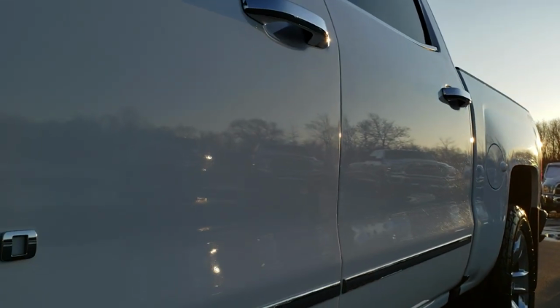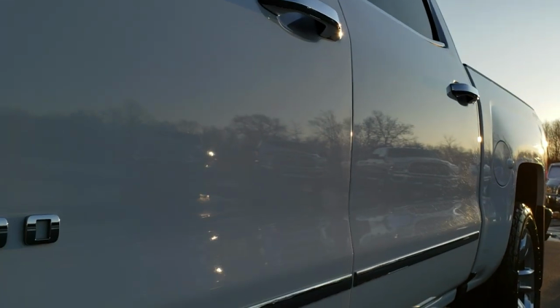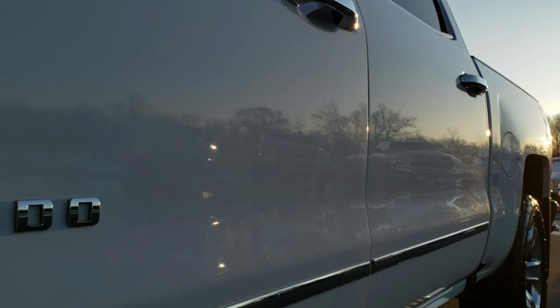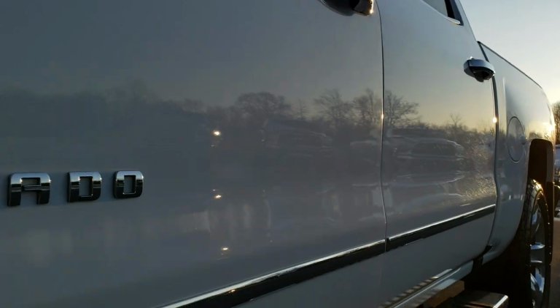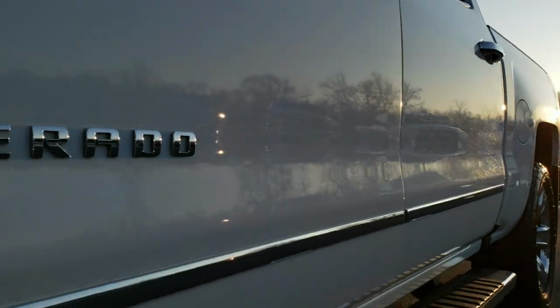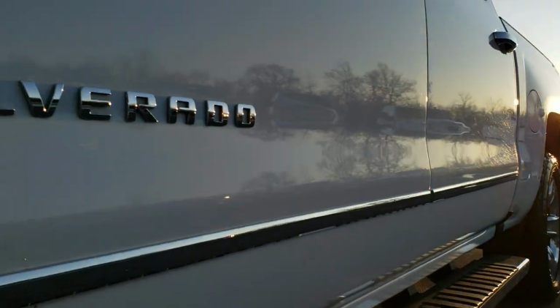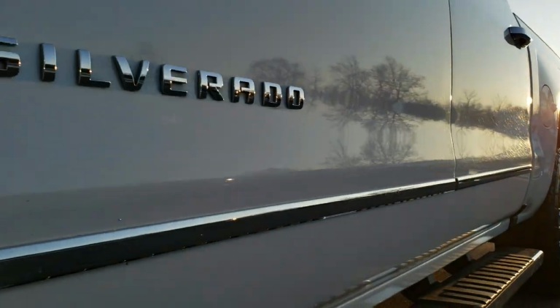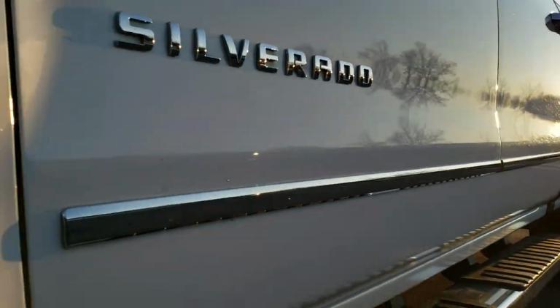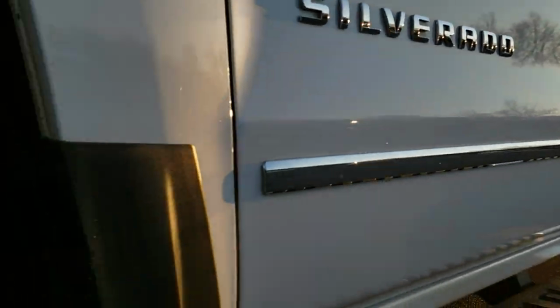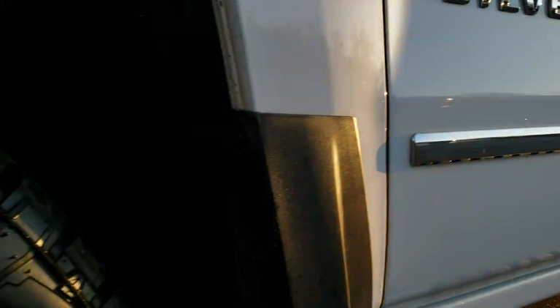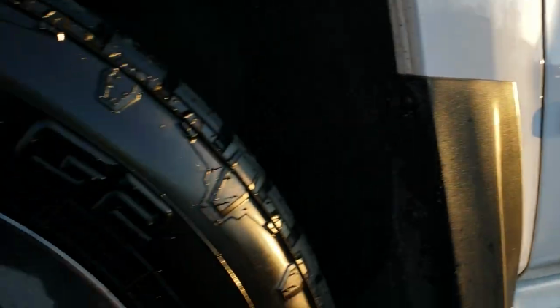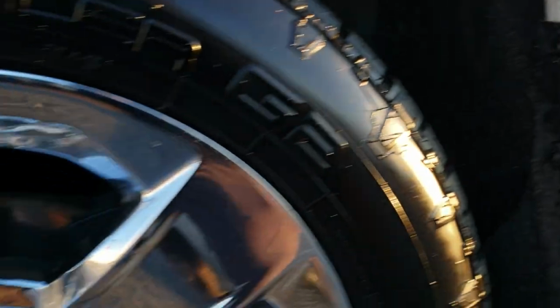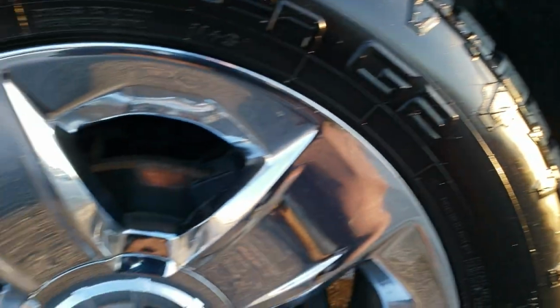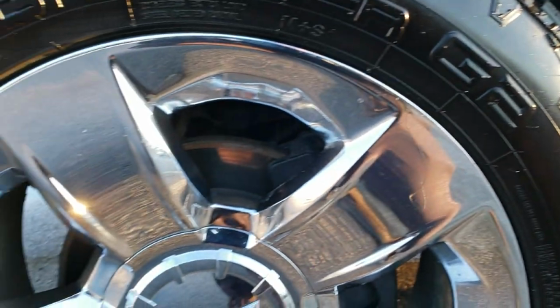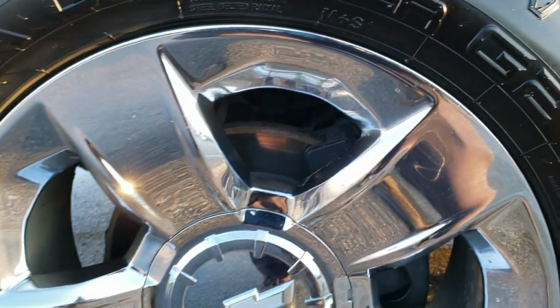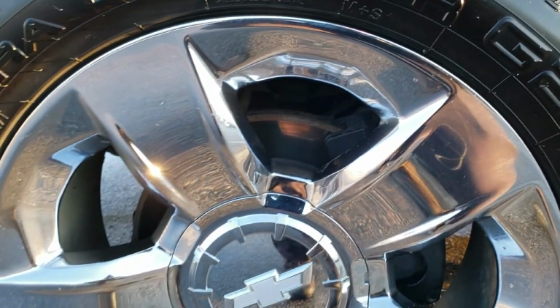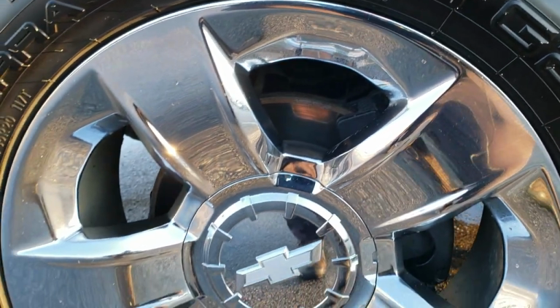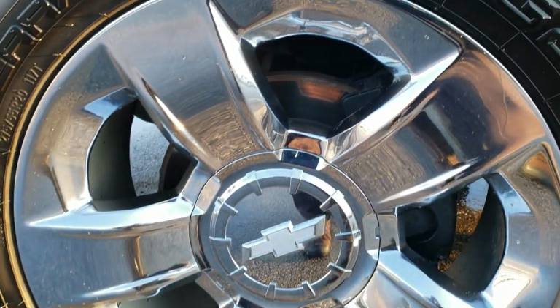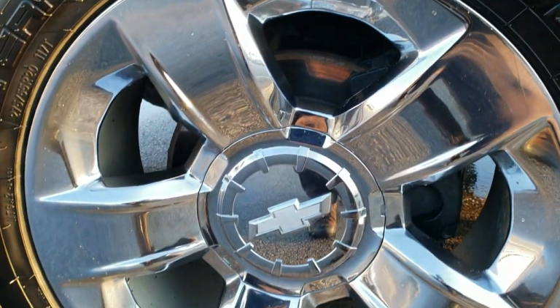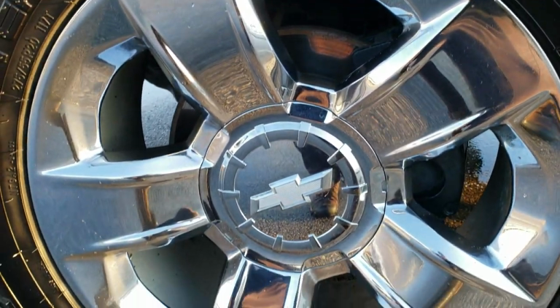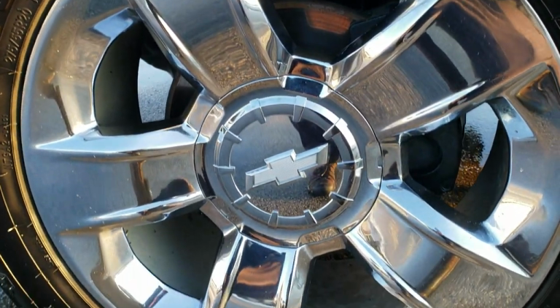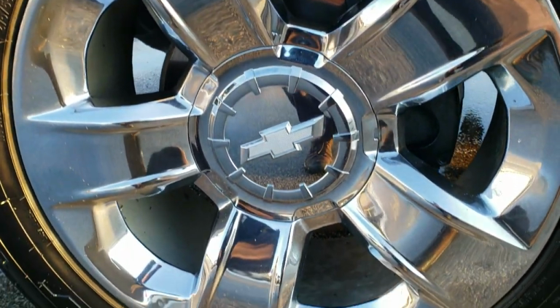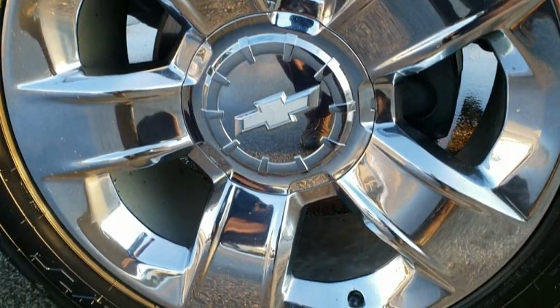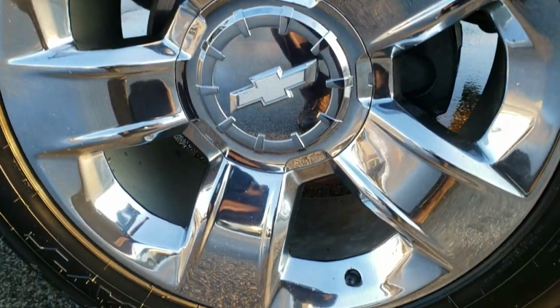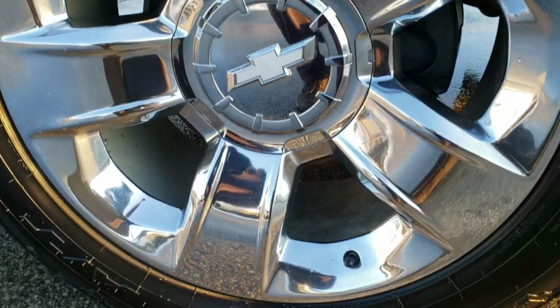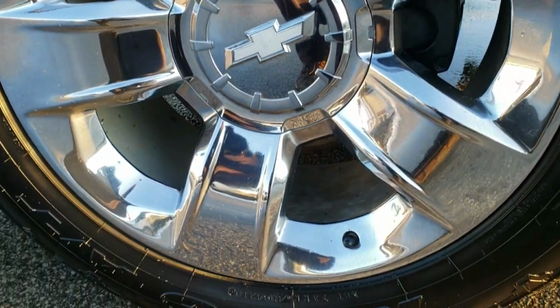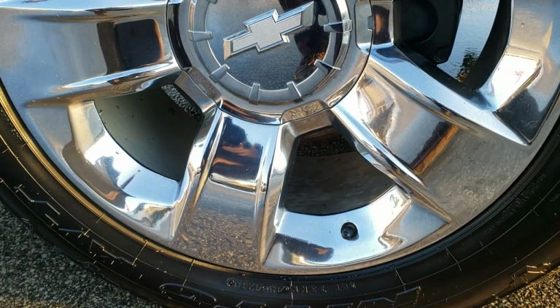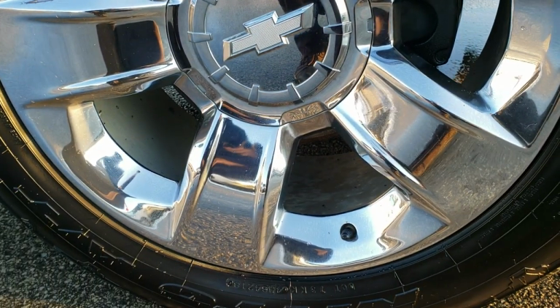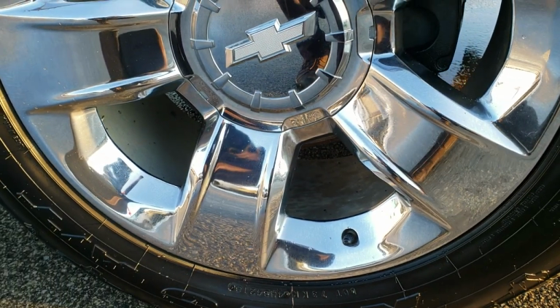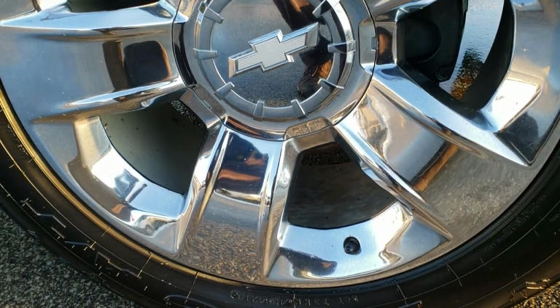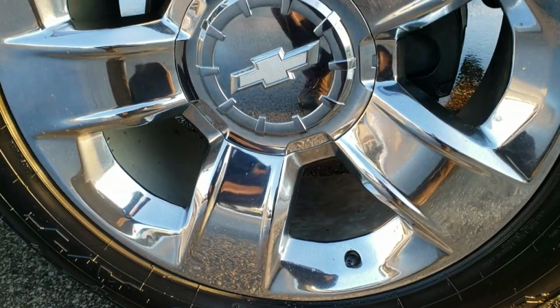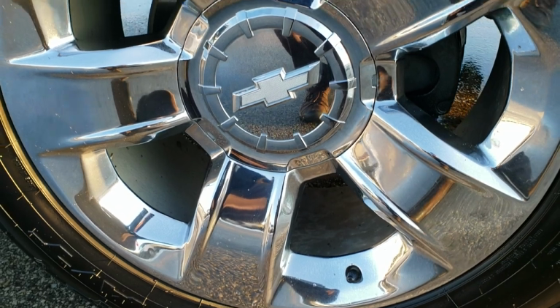If you want to check out more photos of this truck, in the upper right hand part of your screen is a link right to our website. Click that and check us out there.